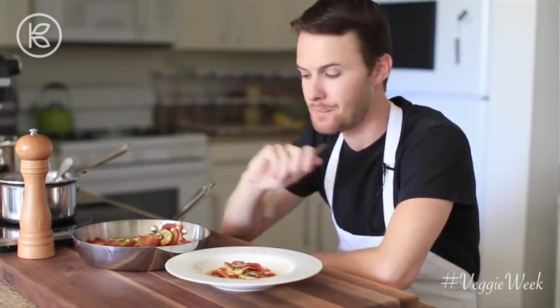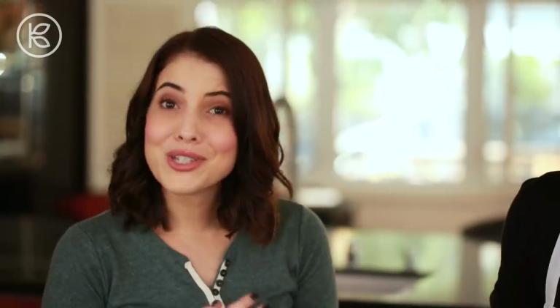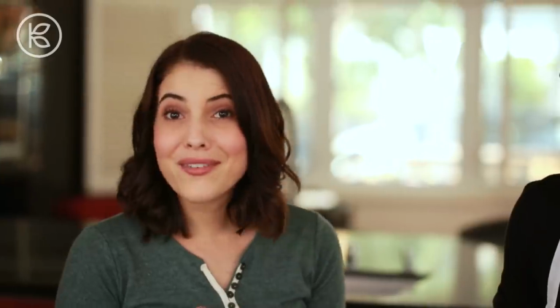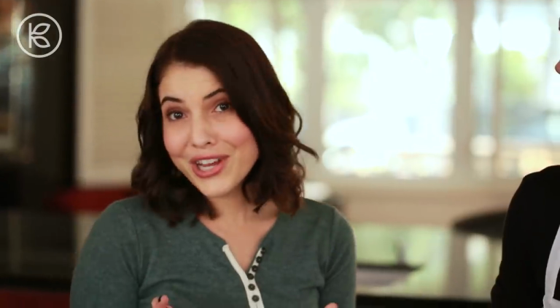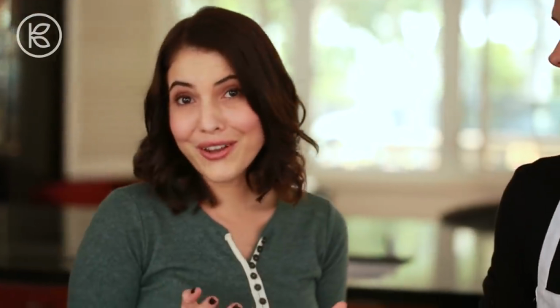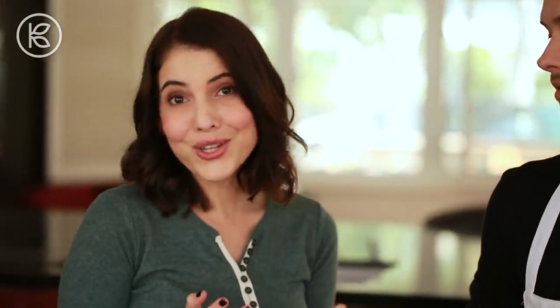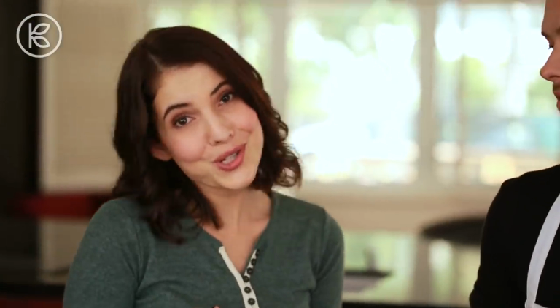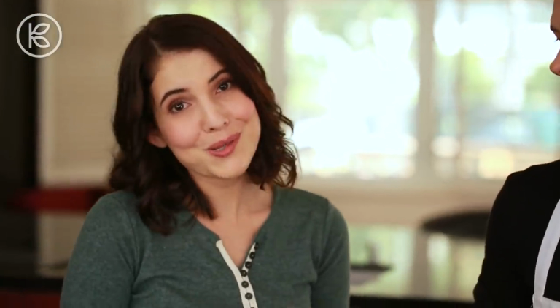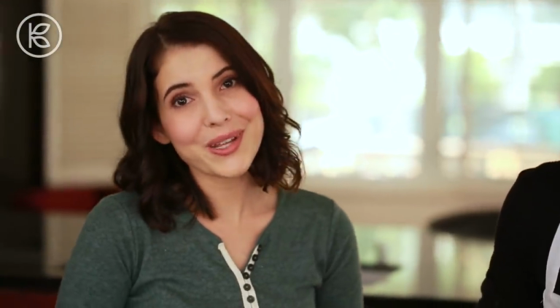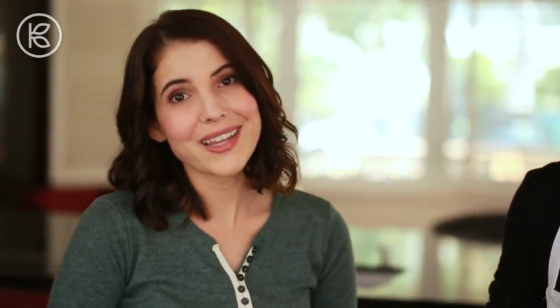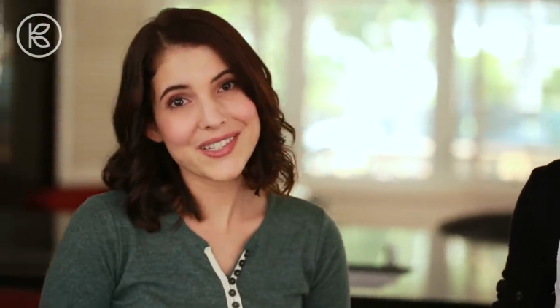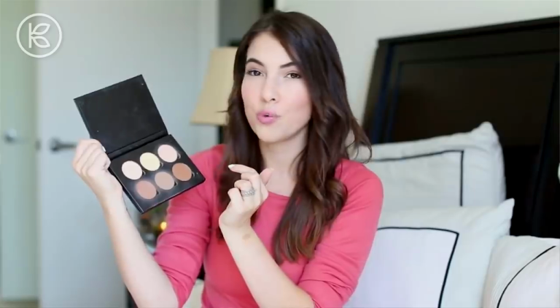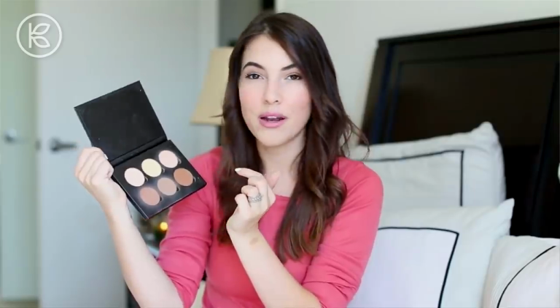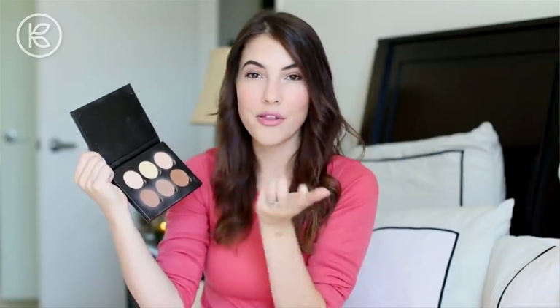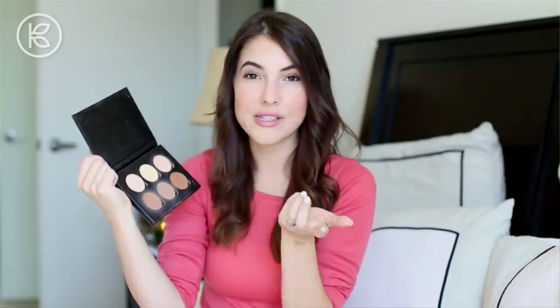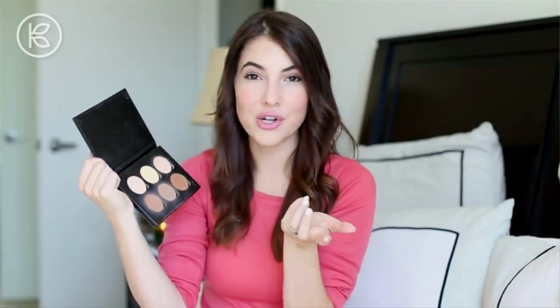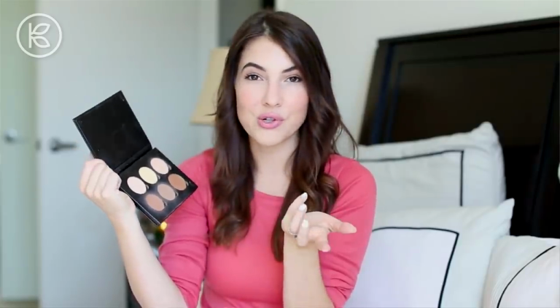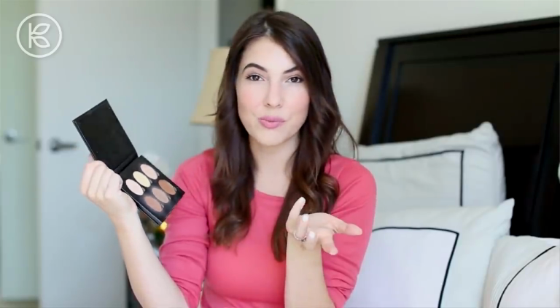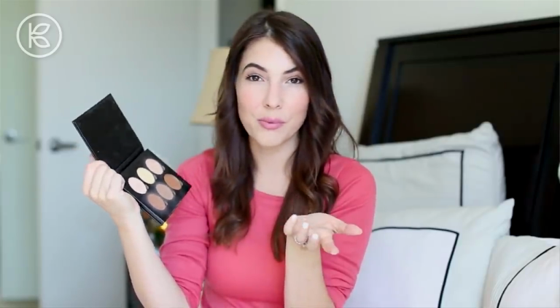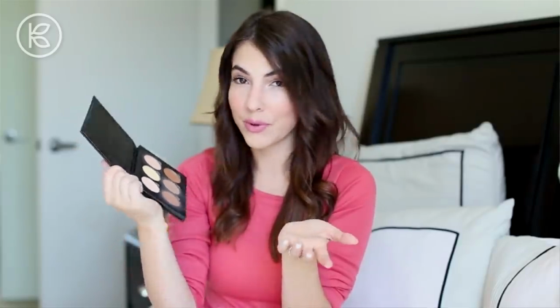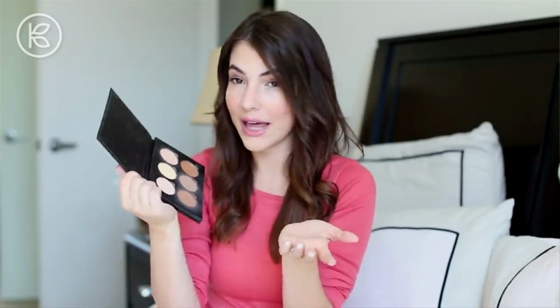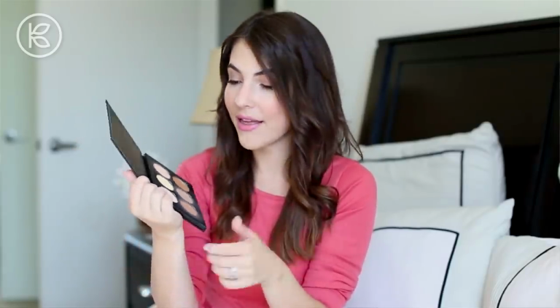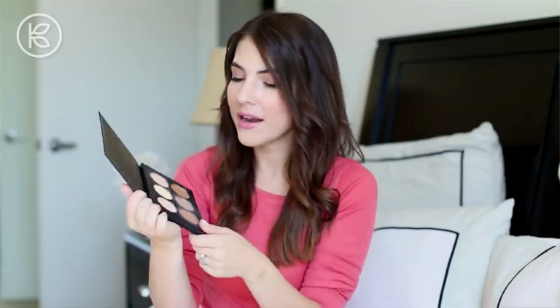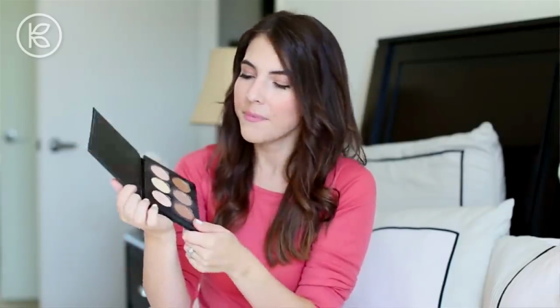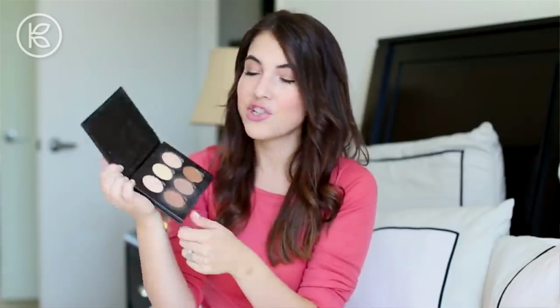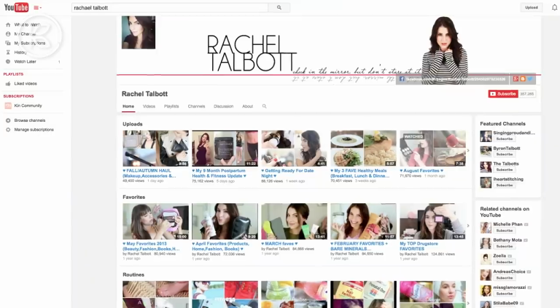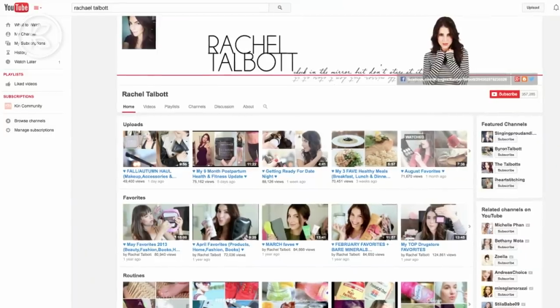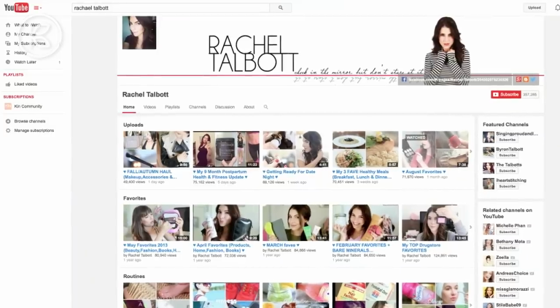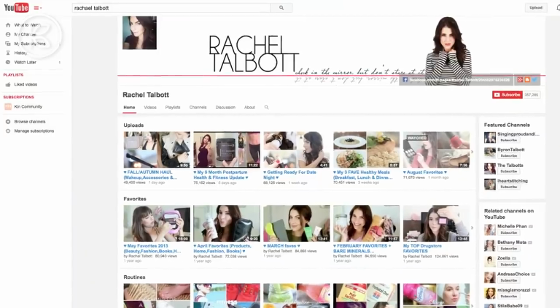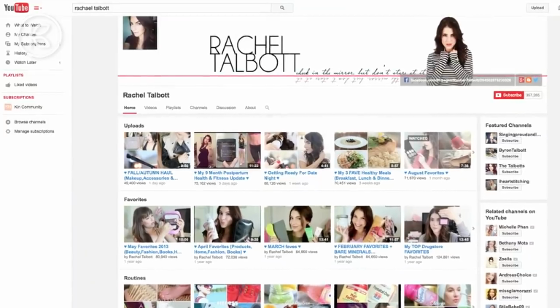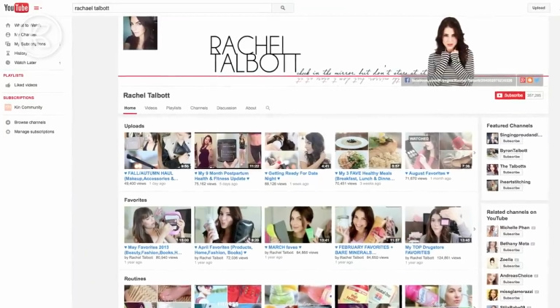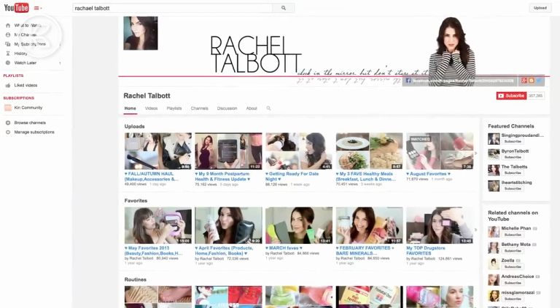I also have a channel here on YouTube — it's beauty and lifestyle type video — so if you're interested in that, please come and check it out: Rachel Talbot. I'll see you guys there.